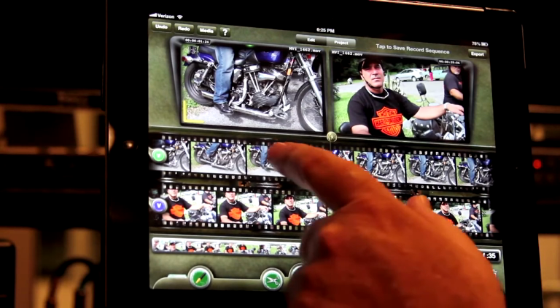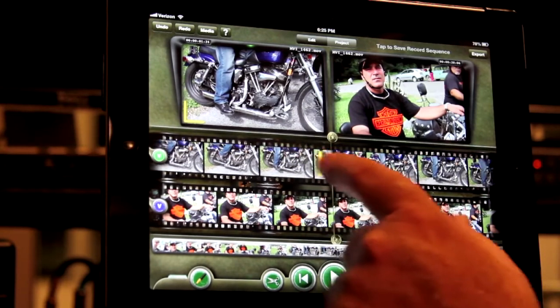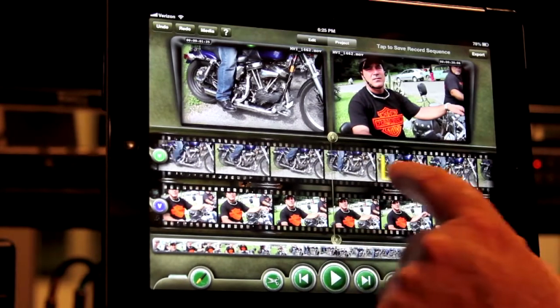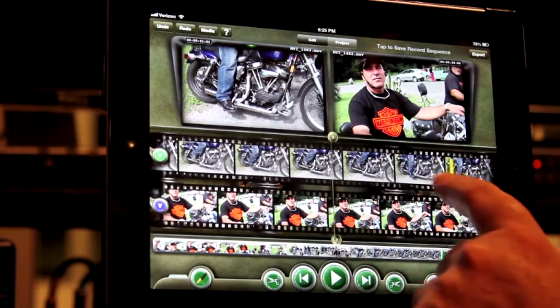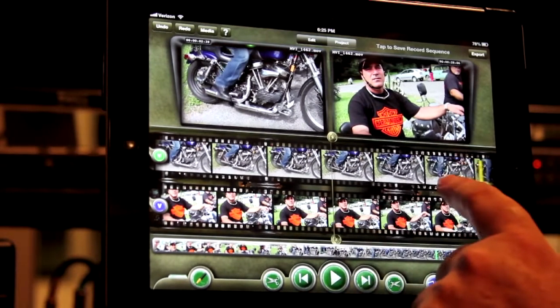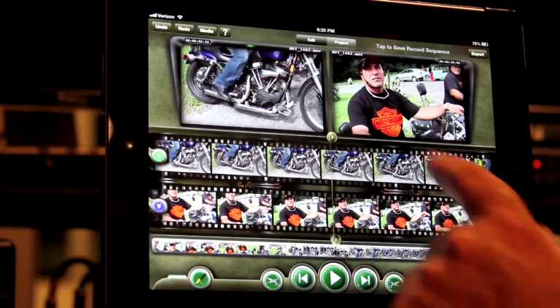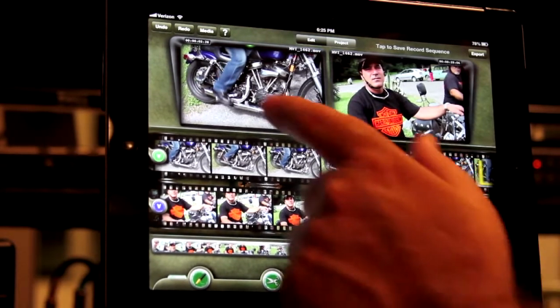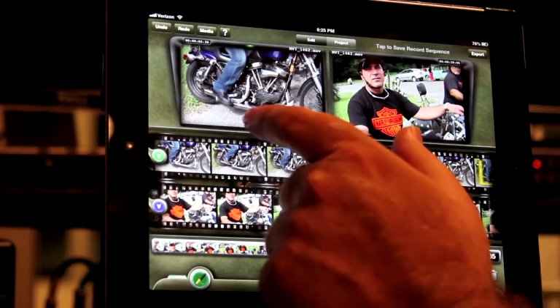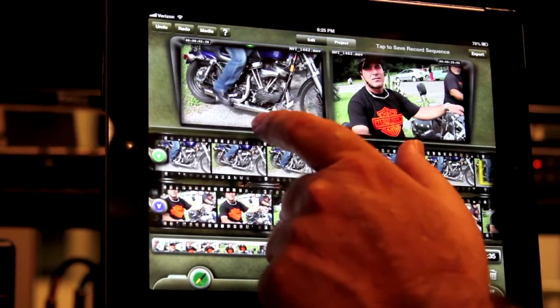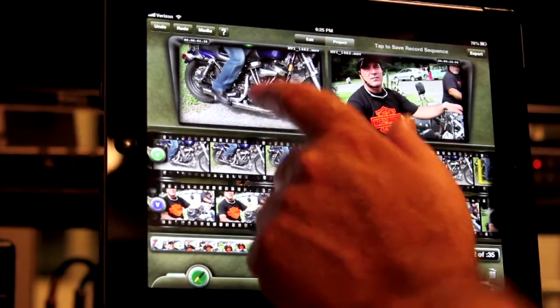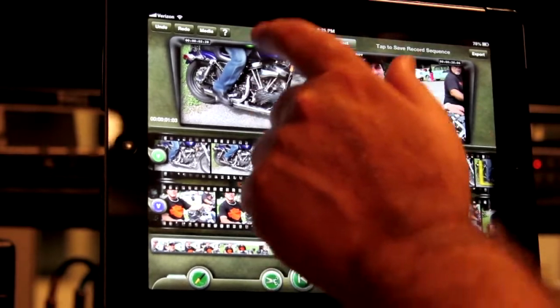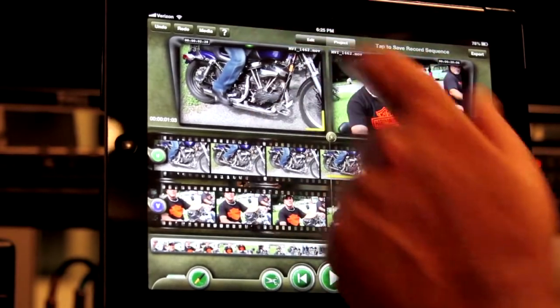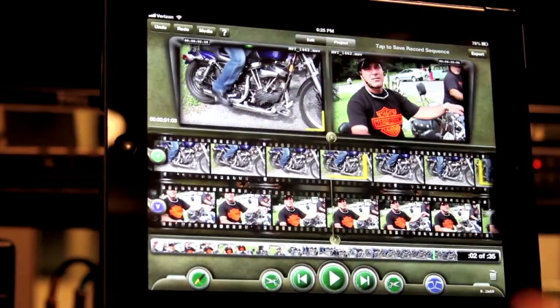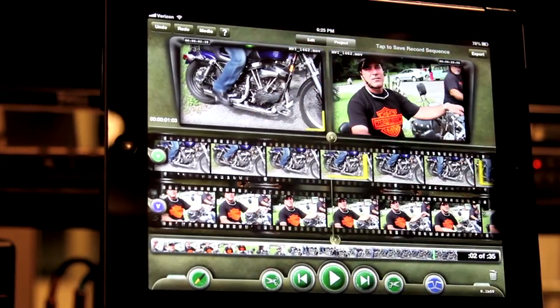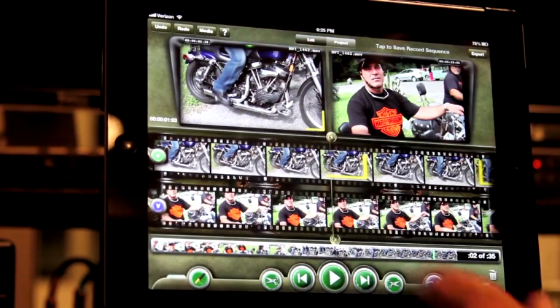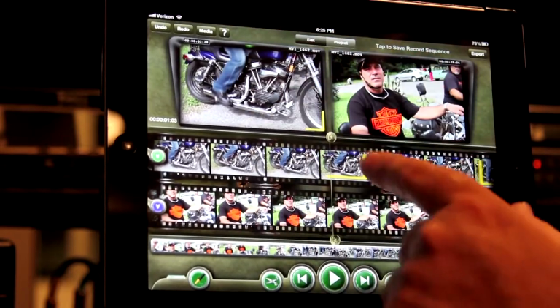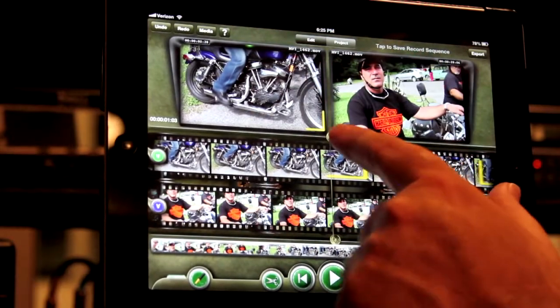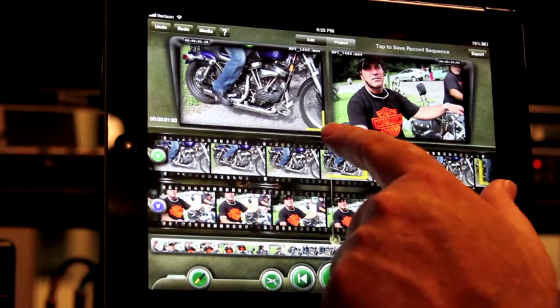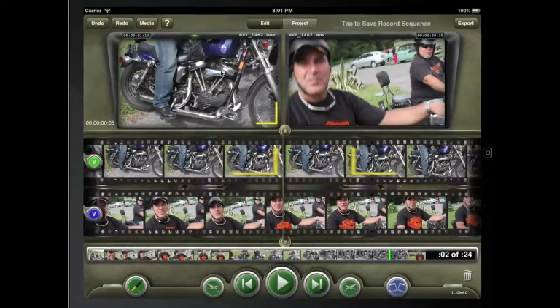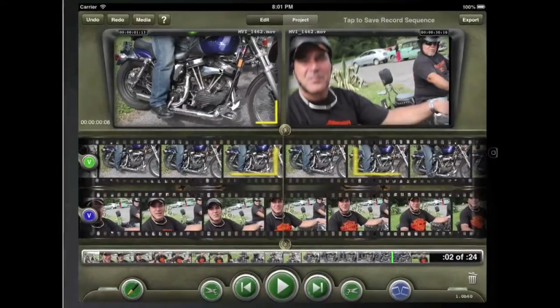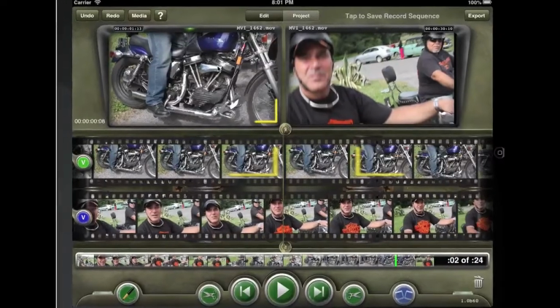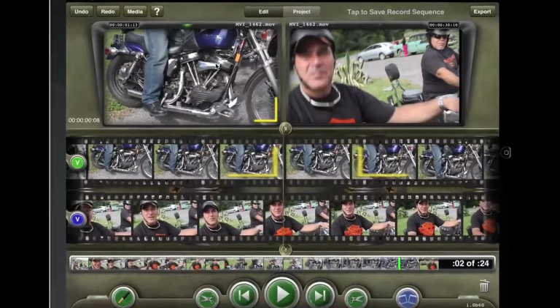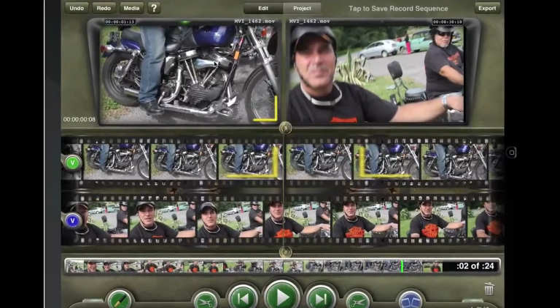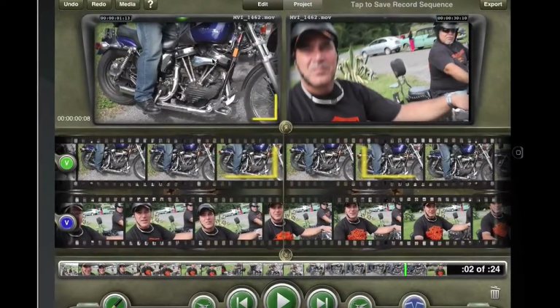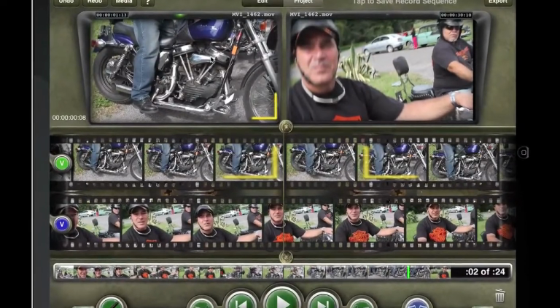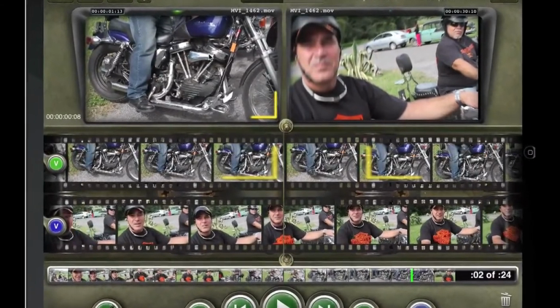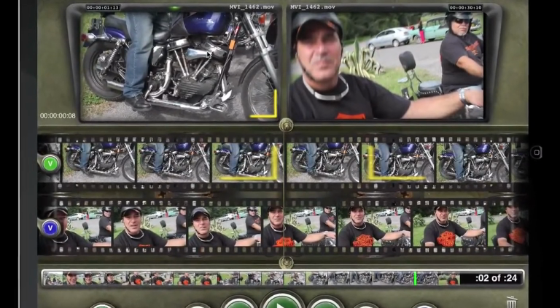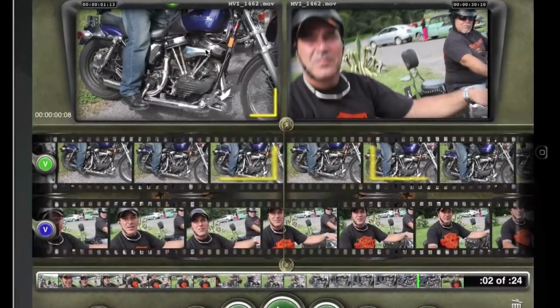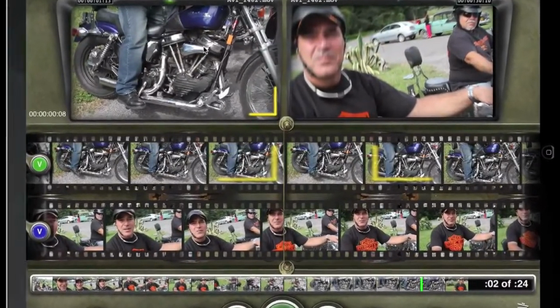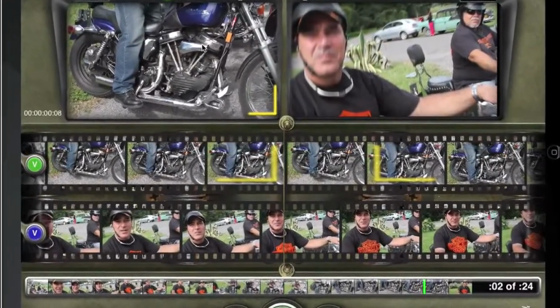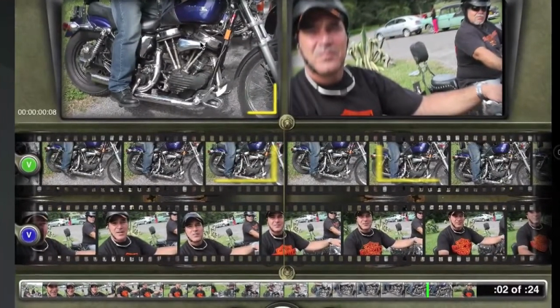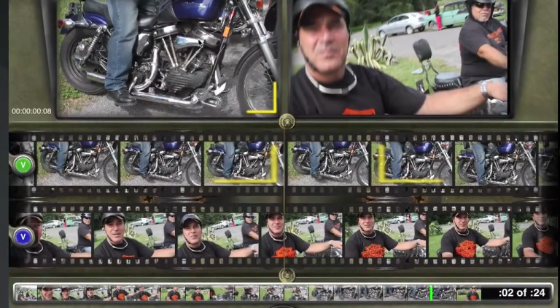To set an out point, just drag your finger up on the monitor. You can see that the created out mark looks like a reverse L.